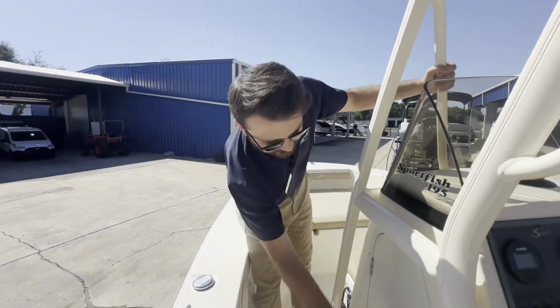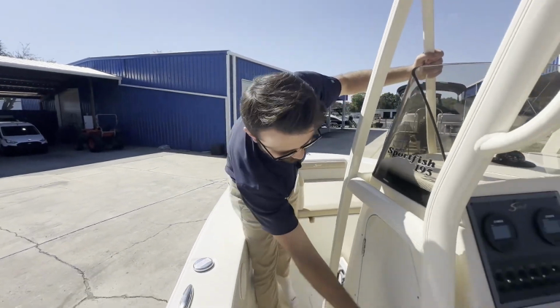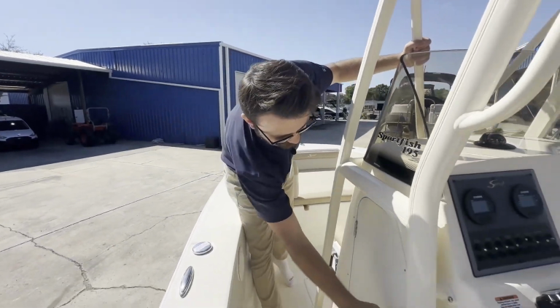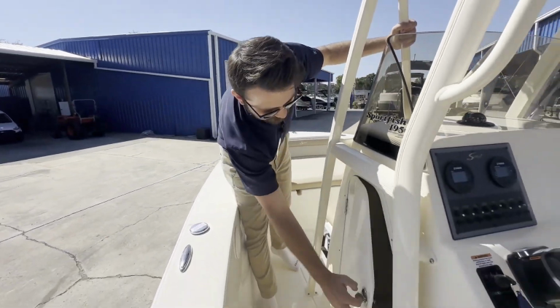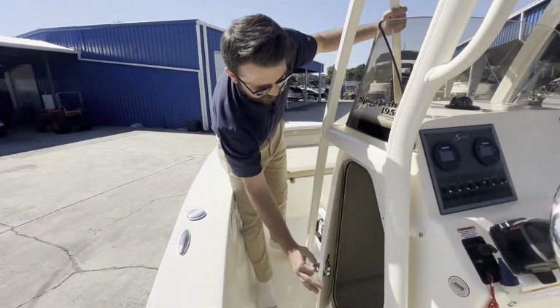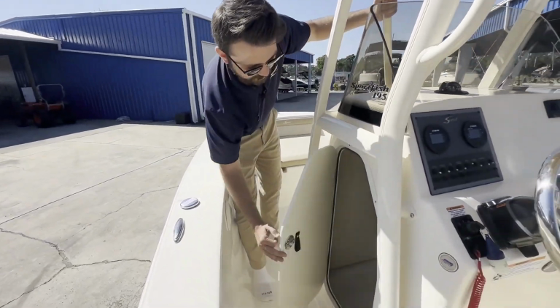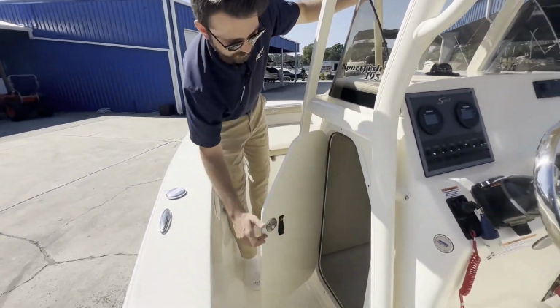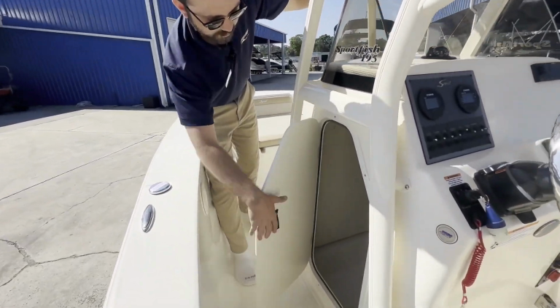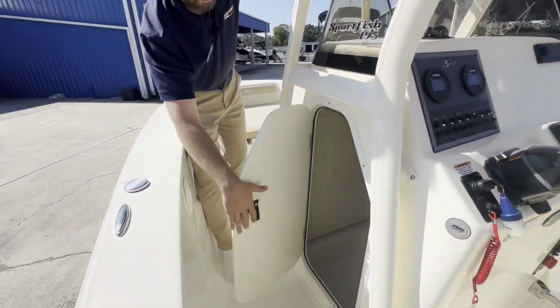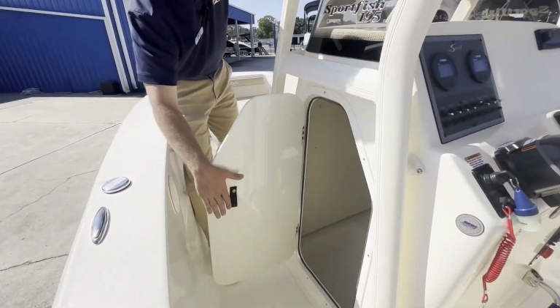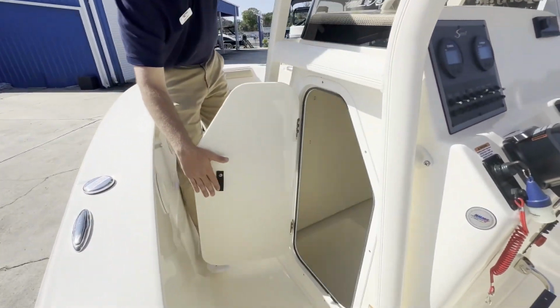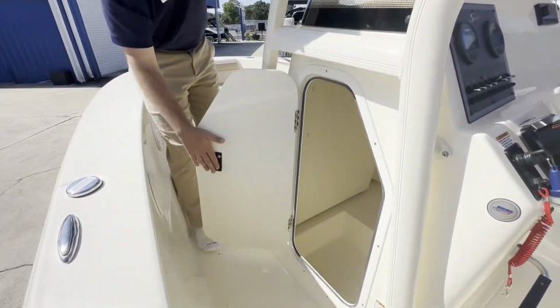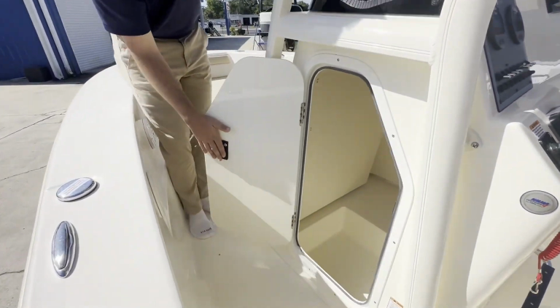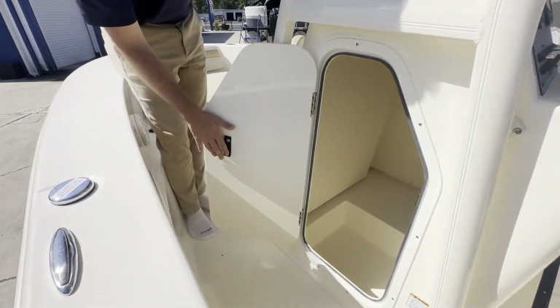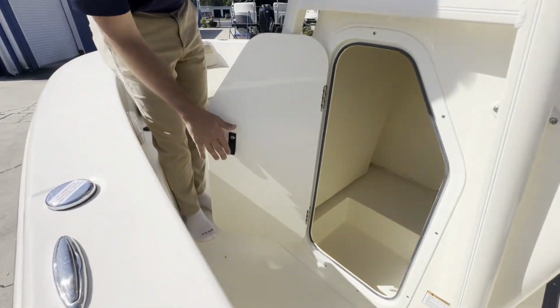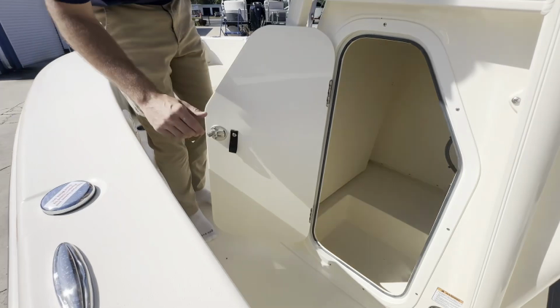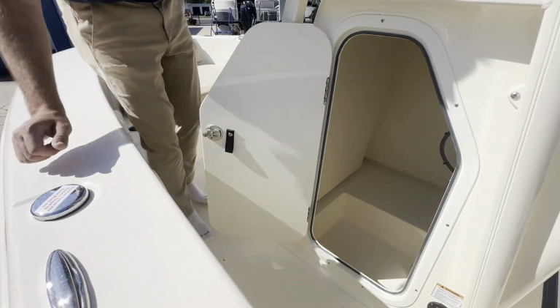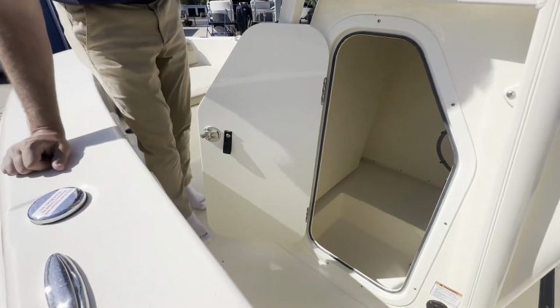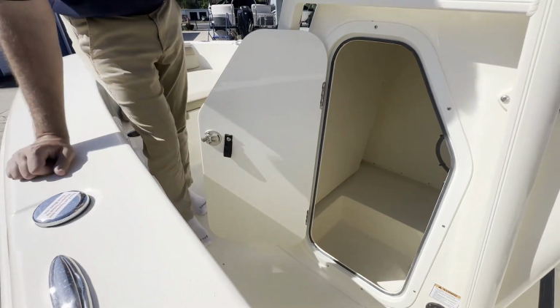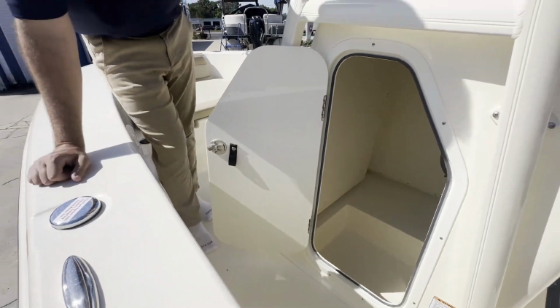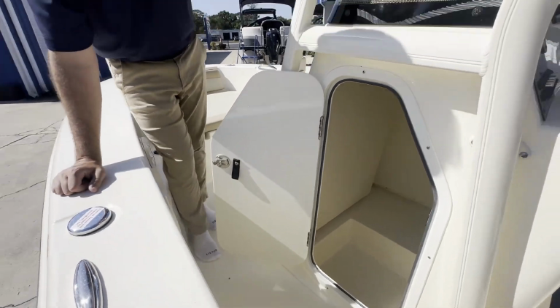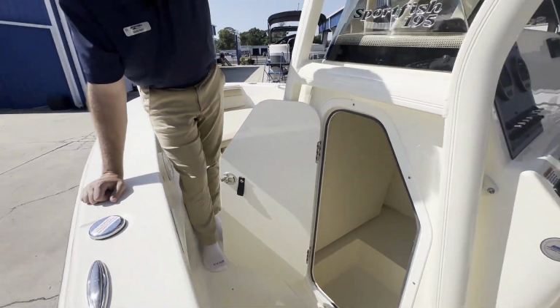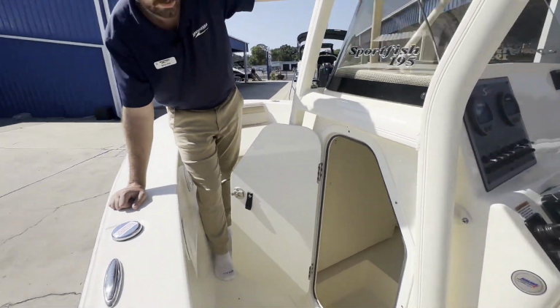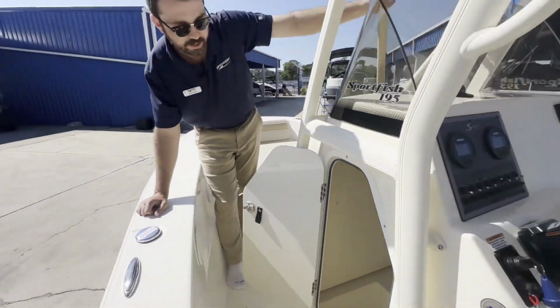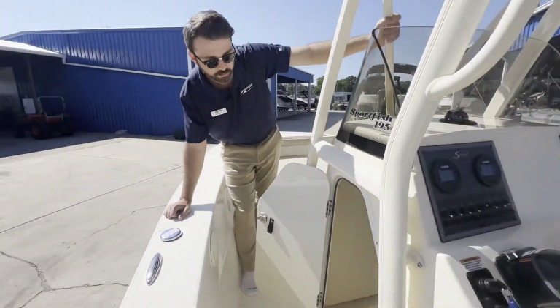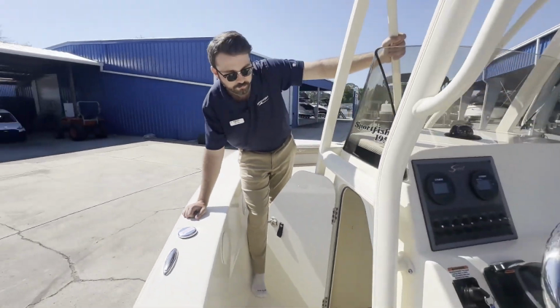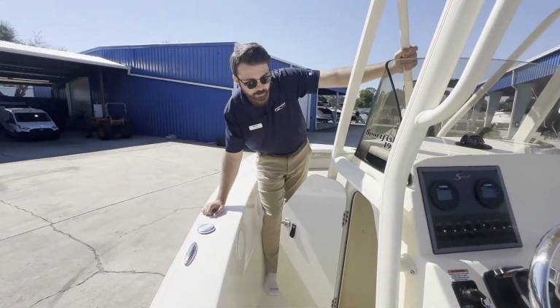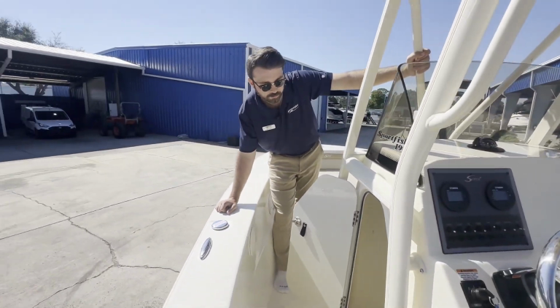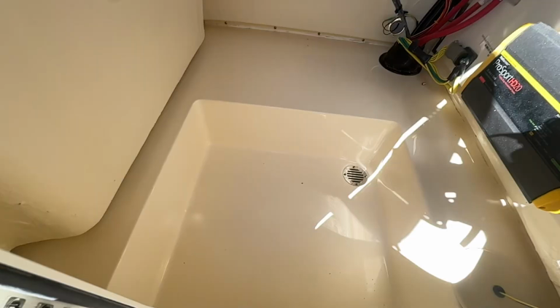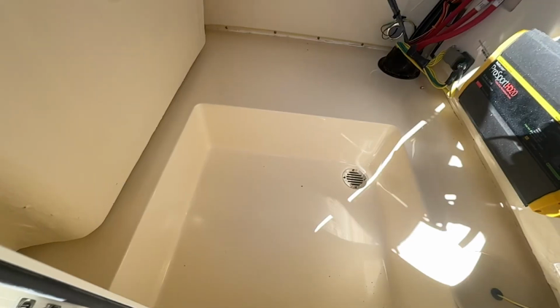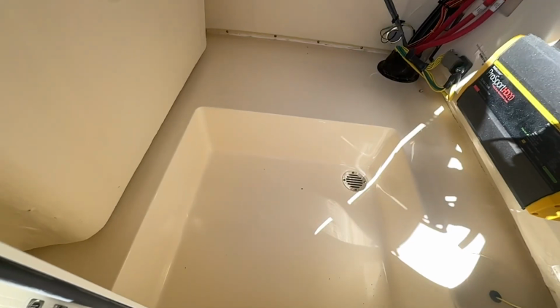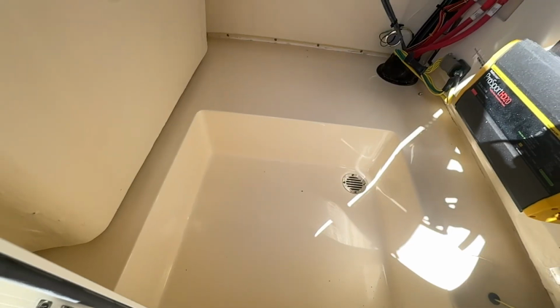Looking inside this console here — there's a massive amount of storage and room for a port-a-potty.